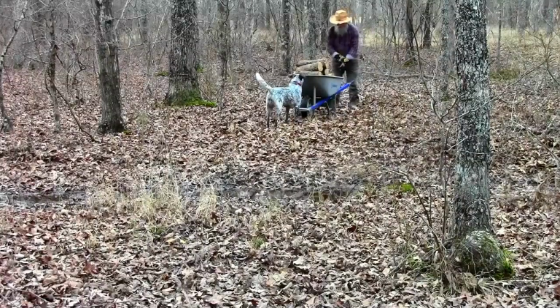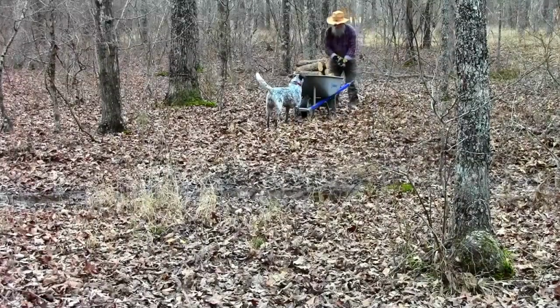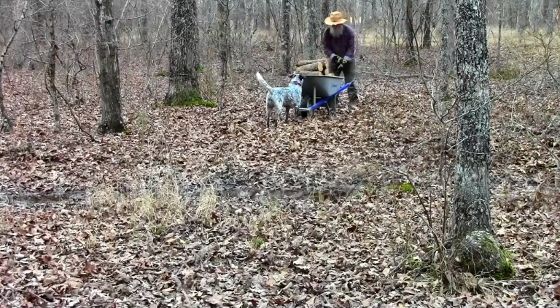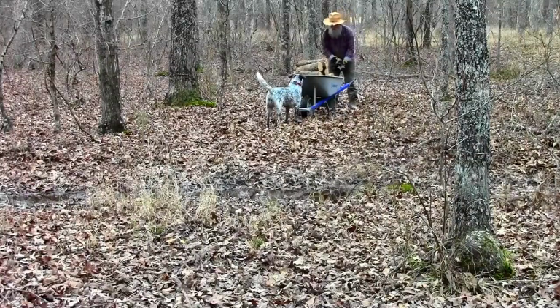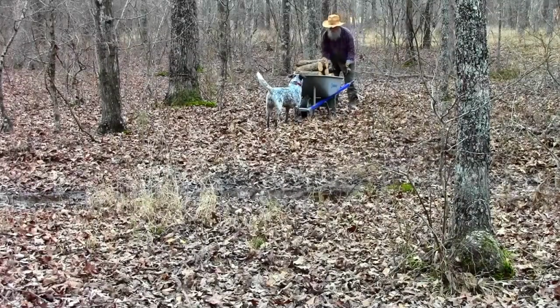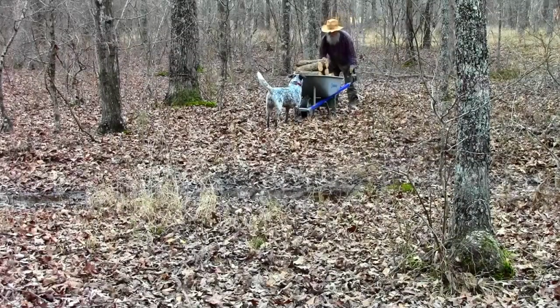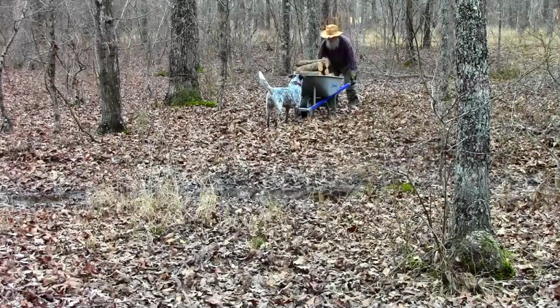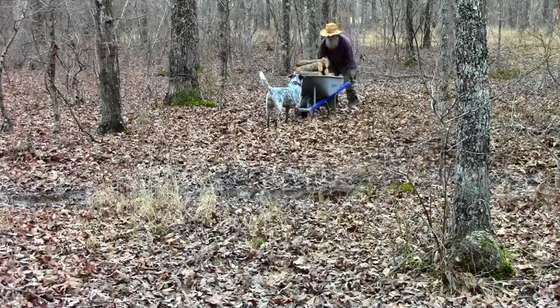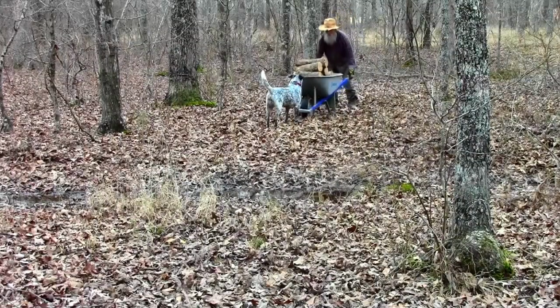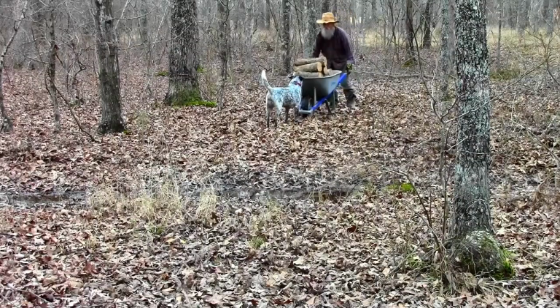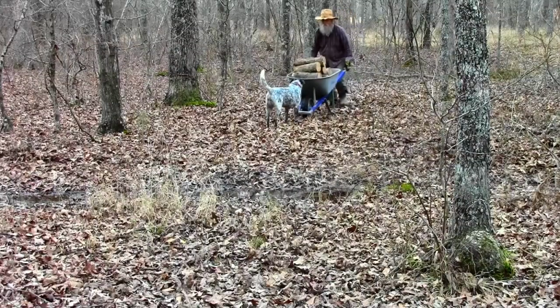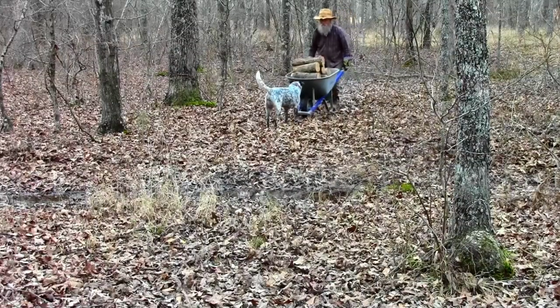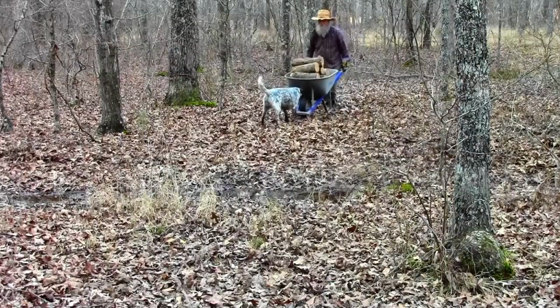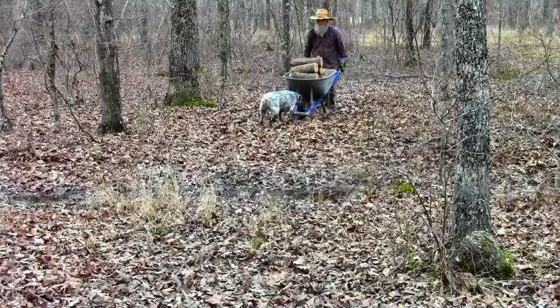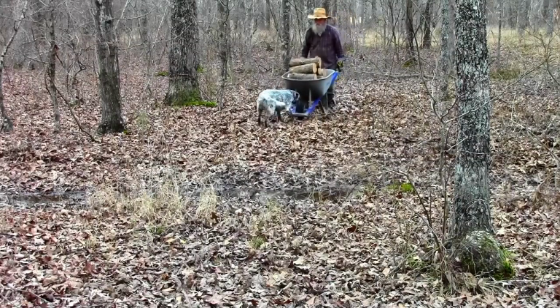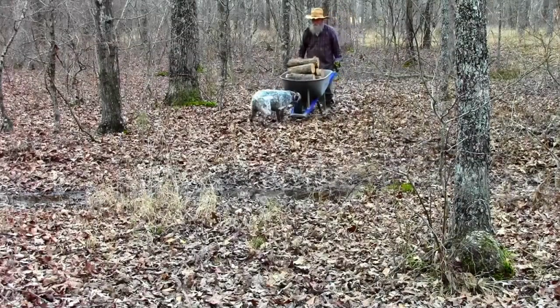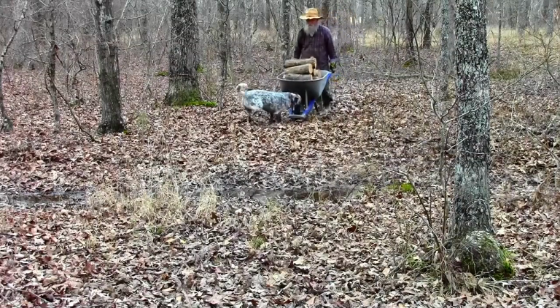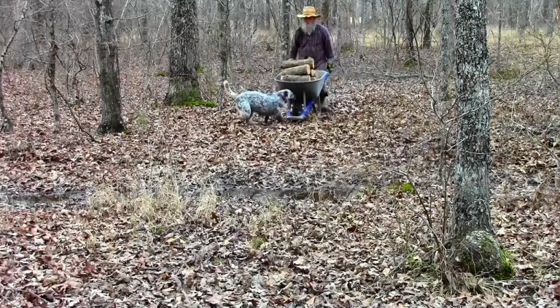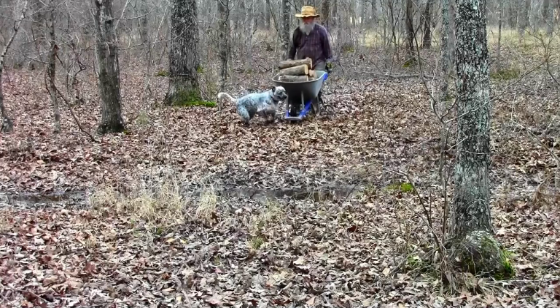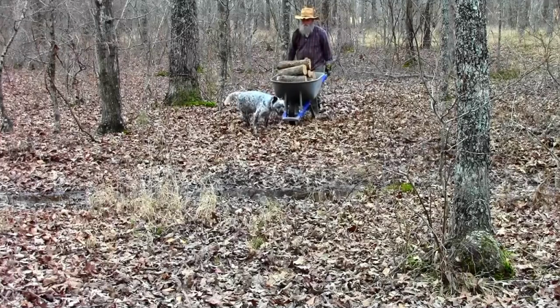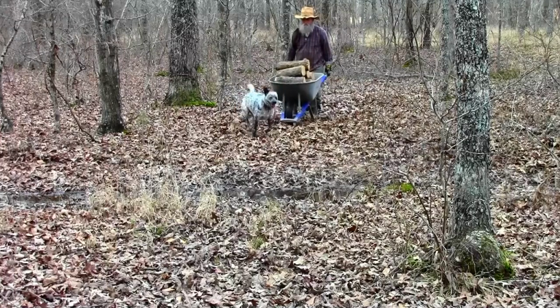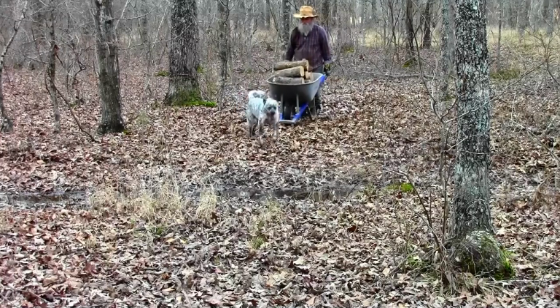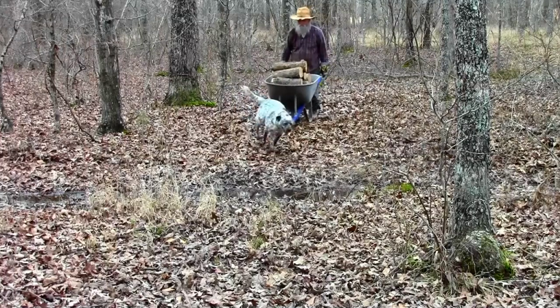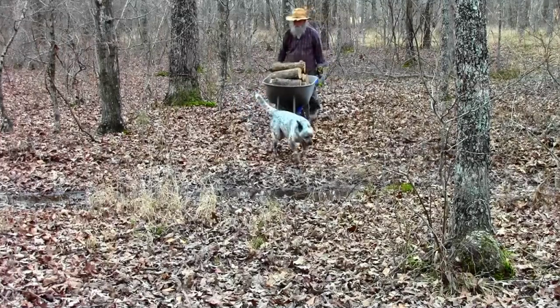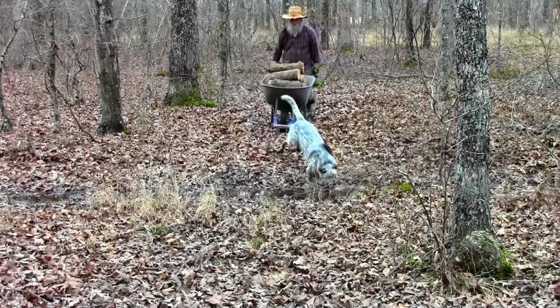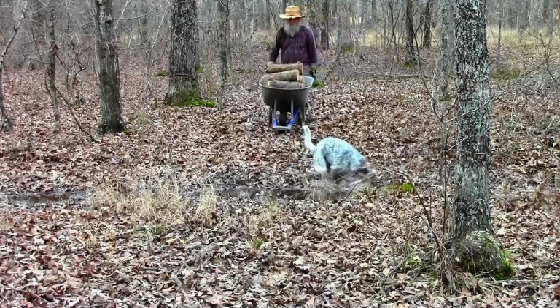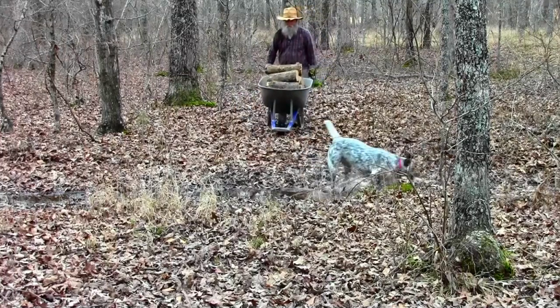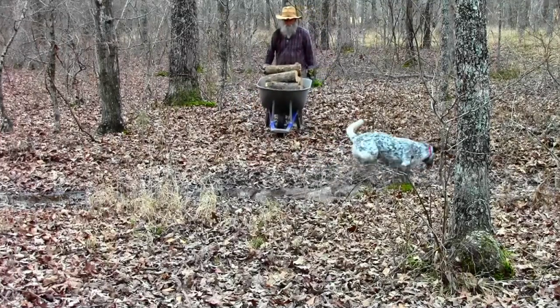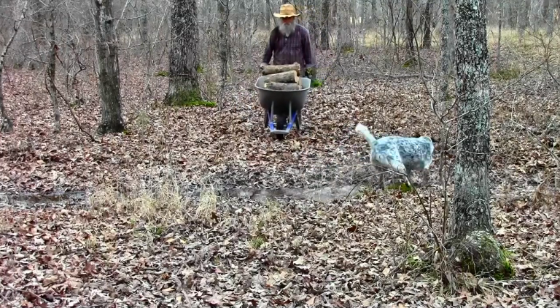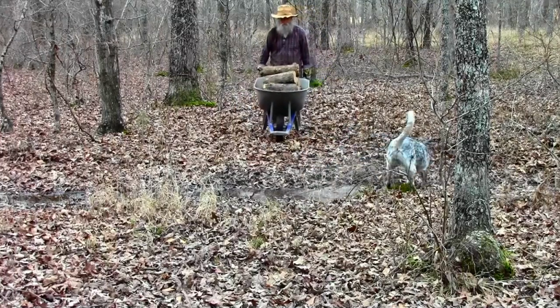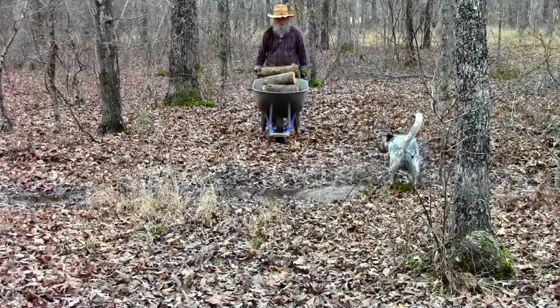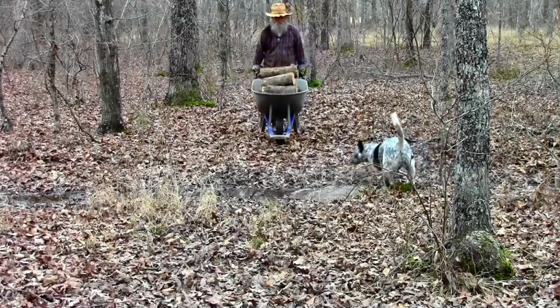My helper Bonnie — she's always making sure I do everything just right.